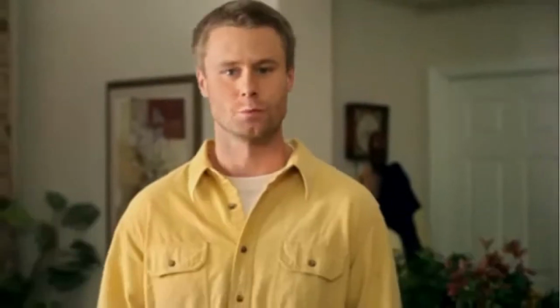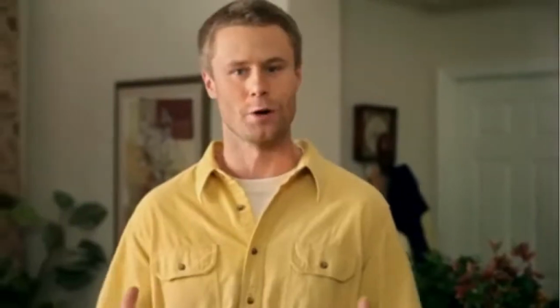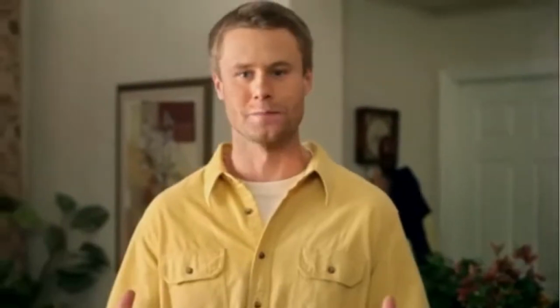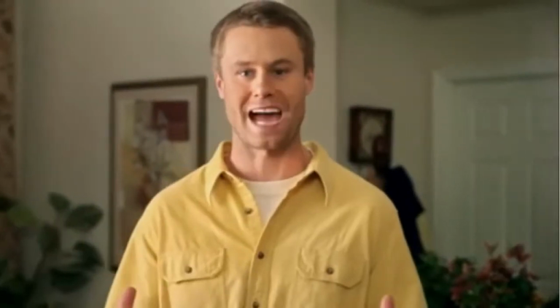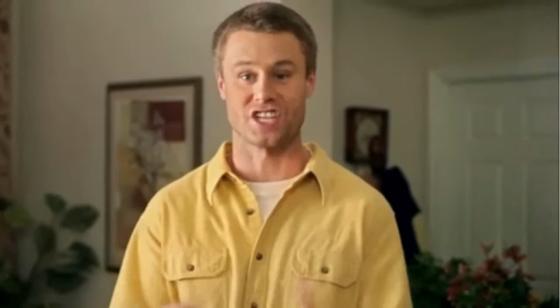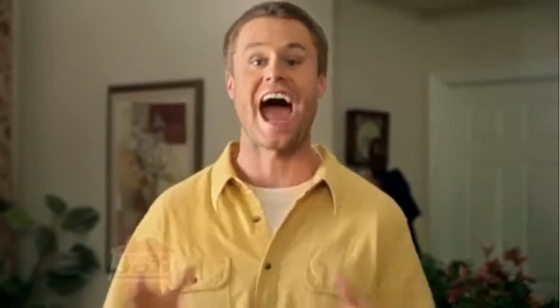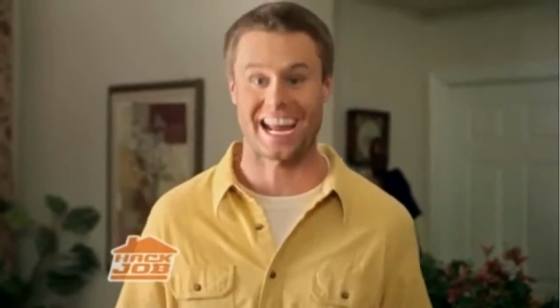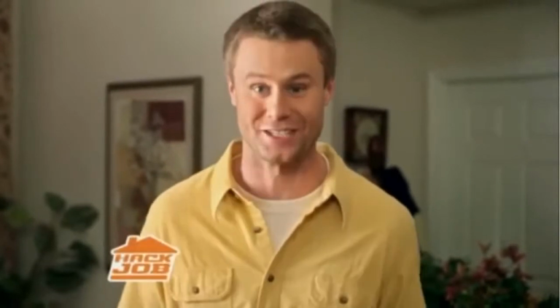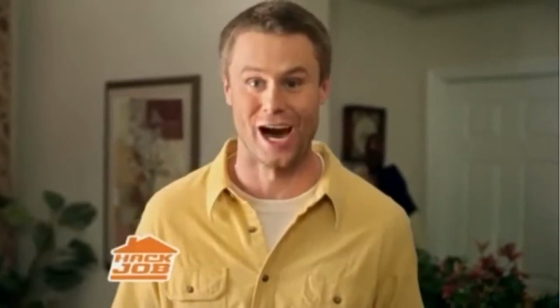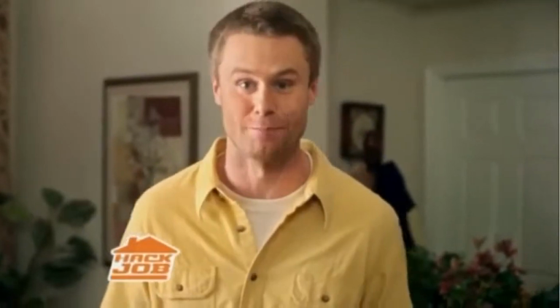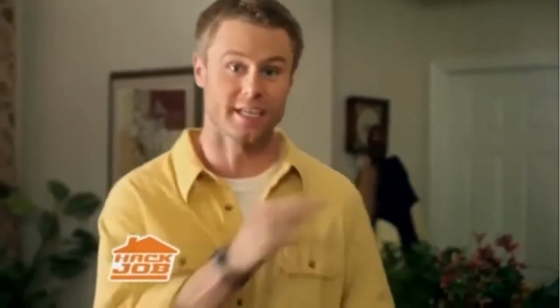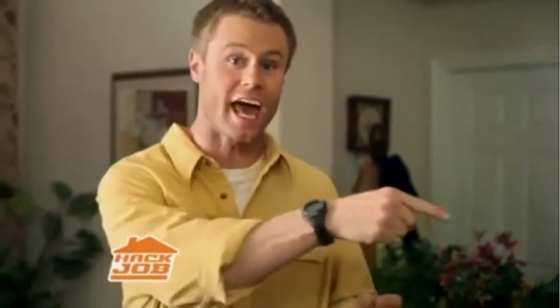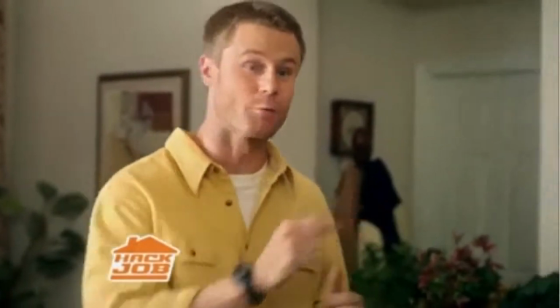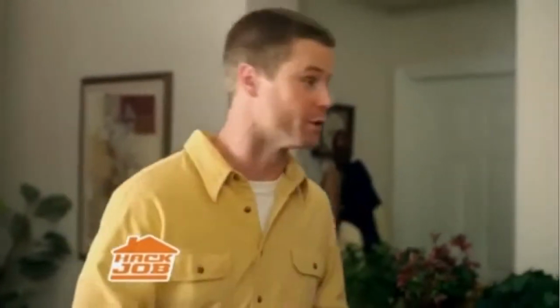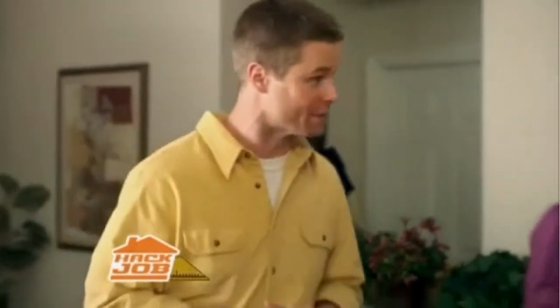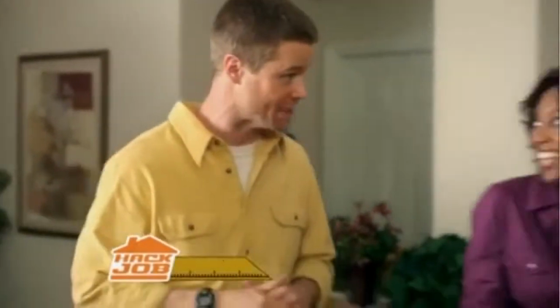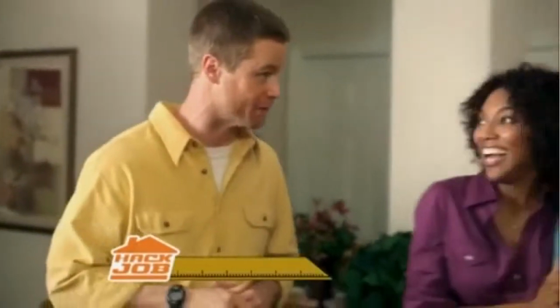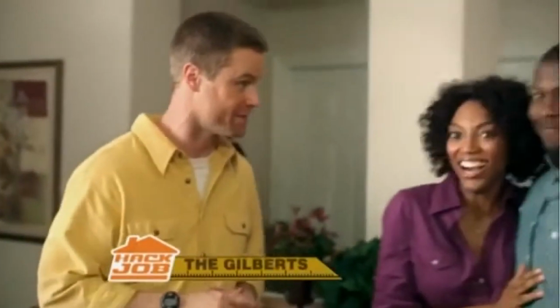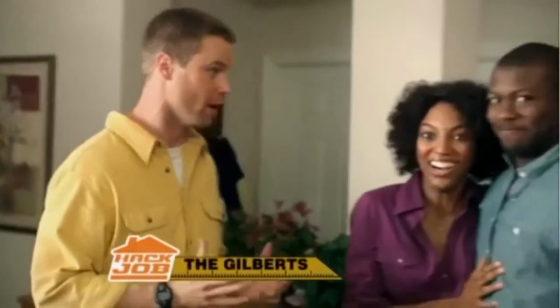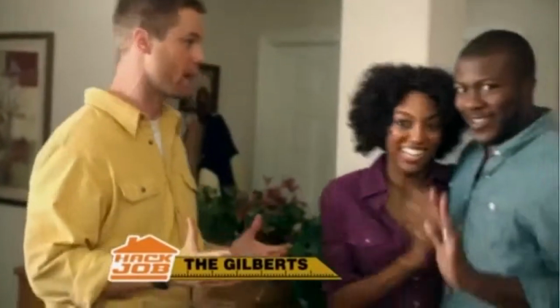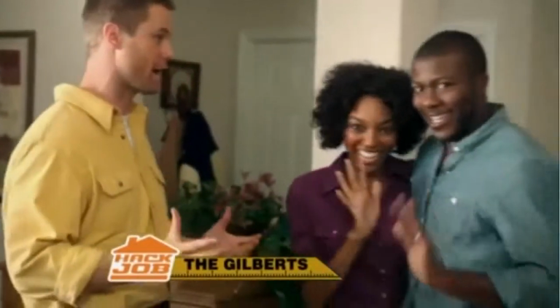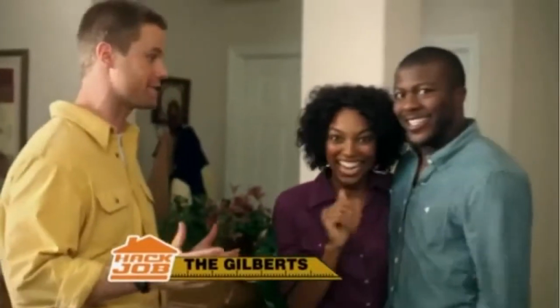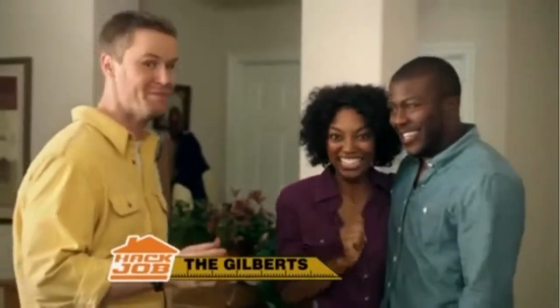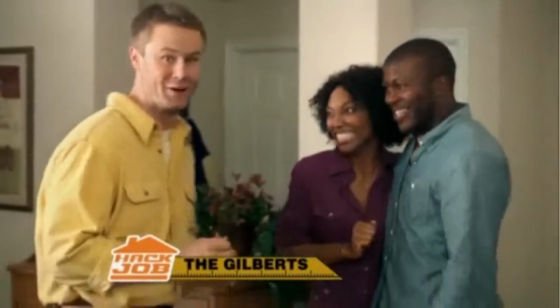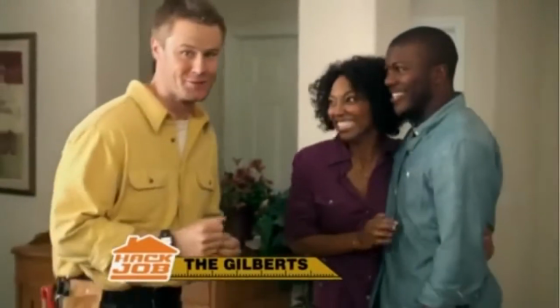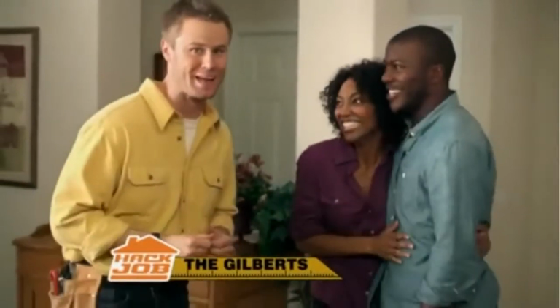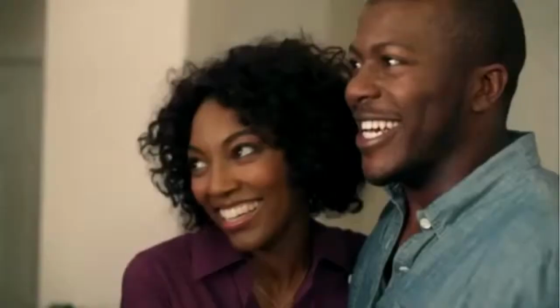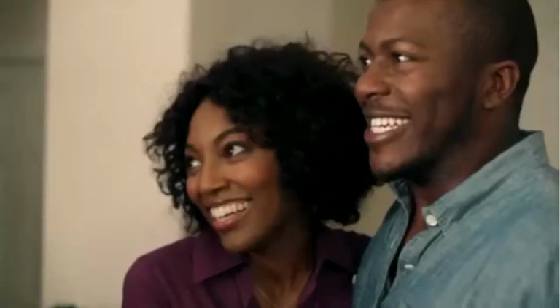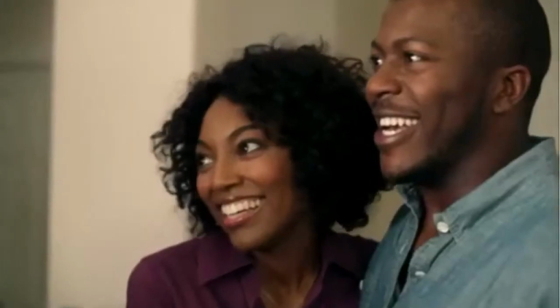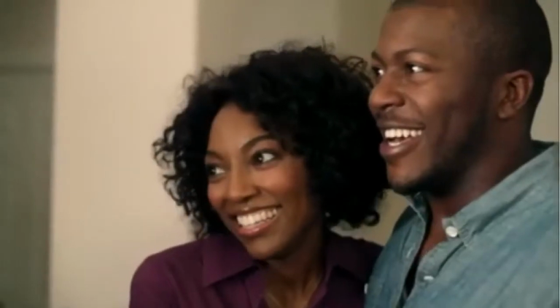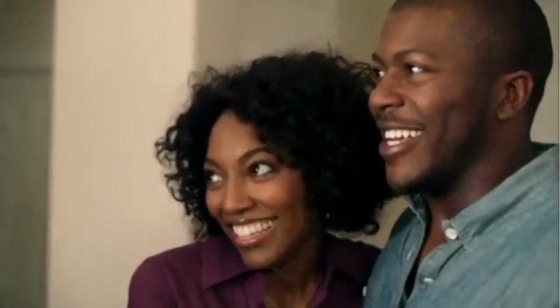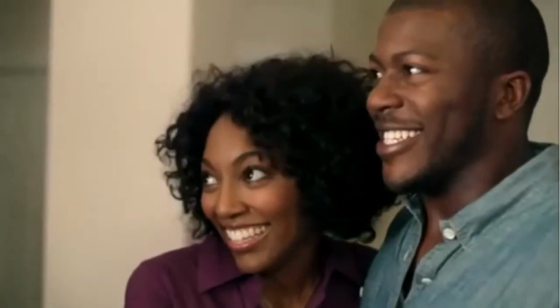Welcome back to Hack Job. Today we're with the Gilberts. OK, guys, are you ready to see your new kitchen?